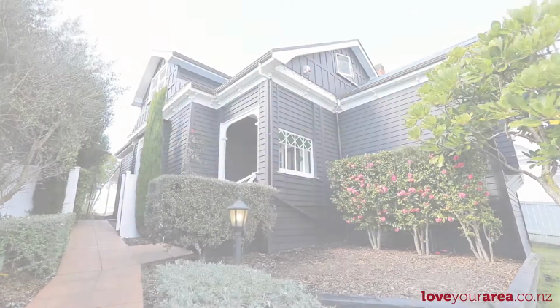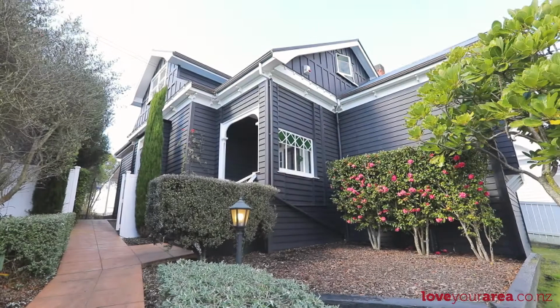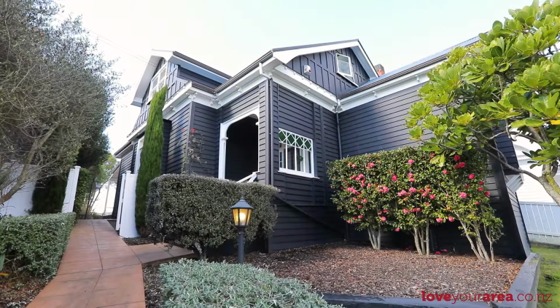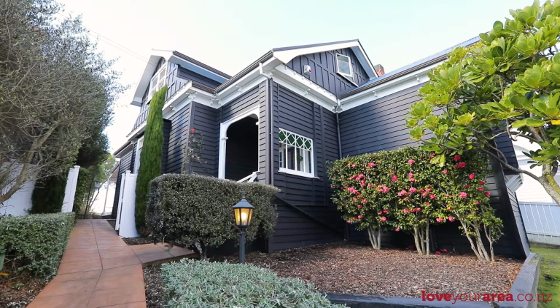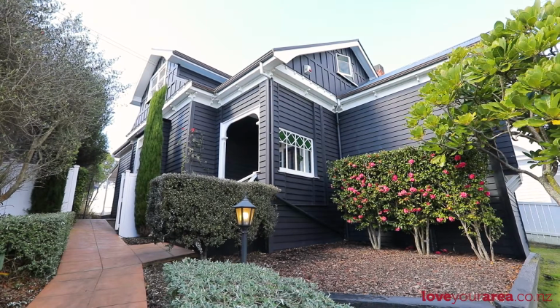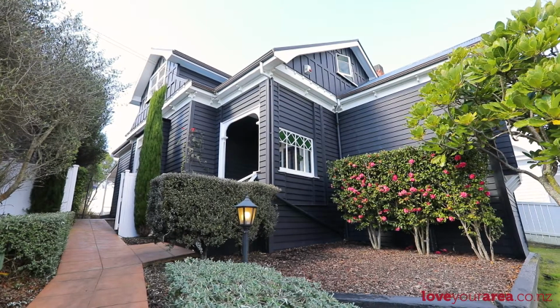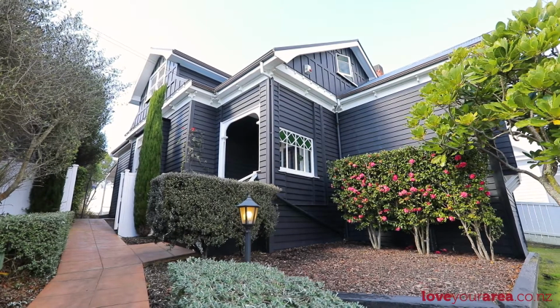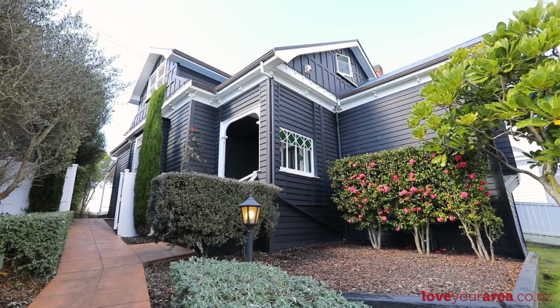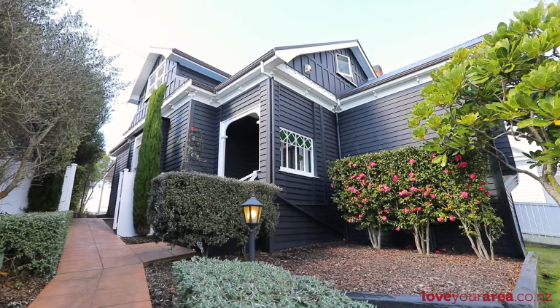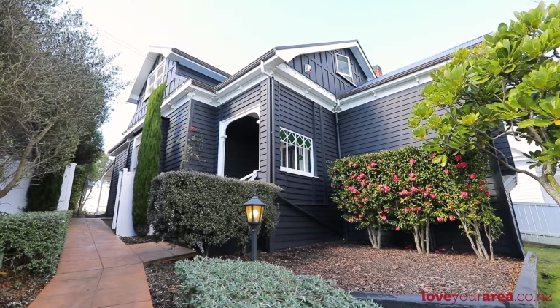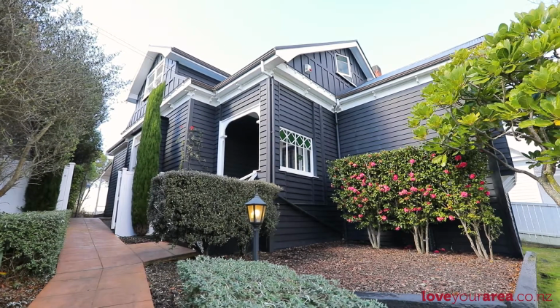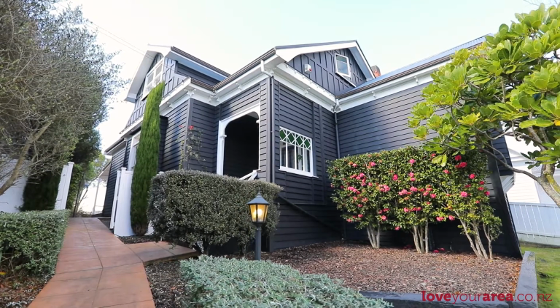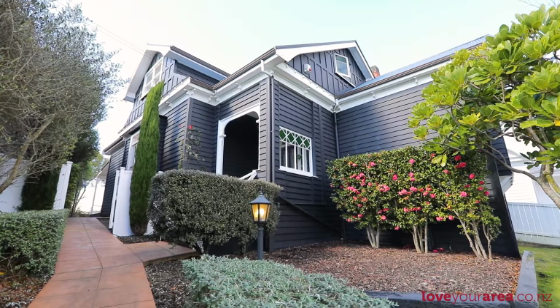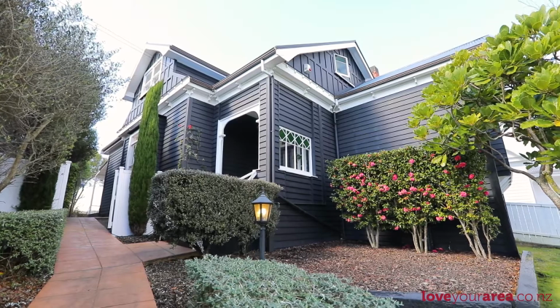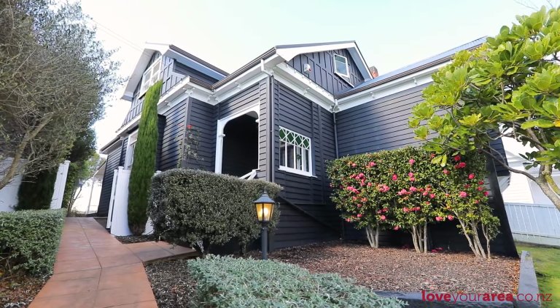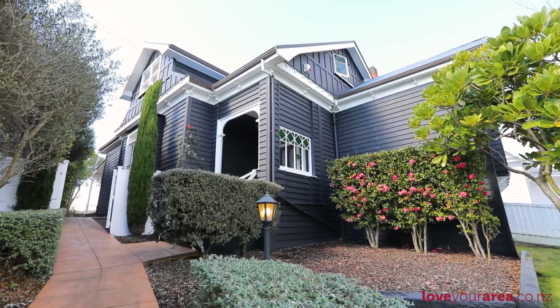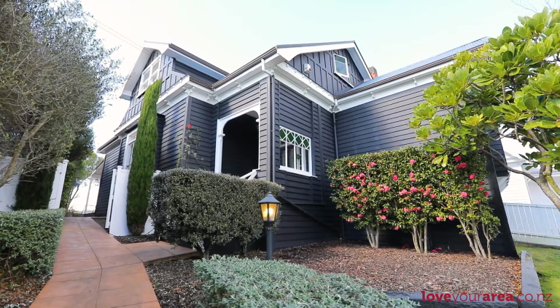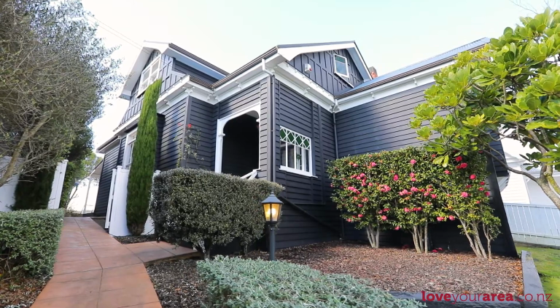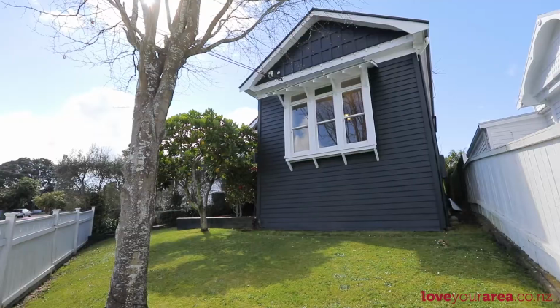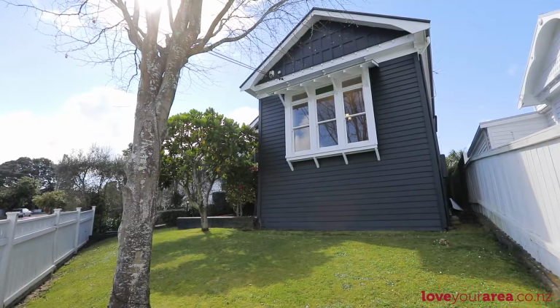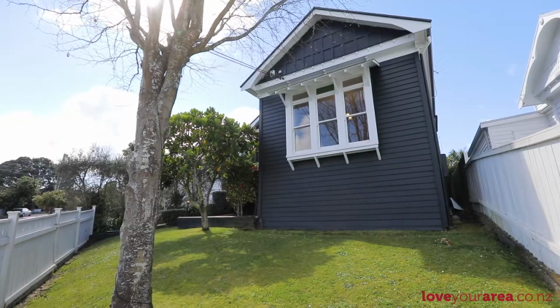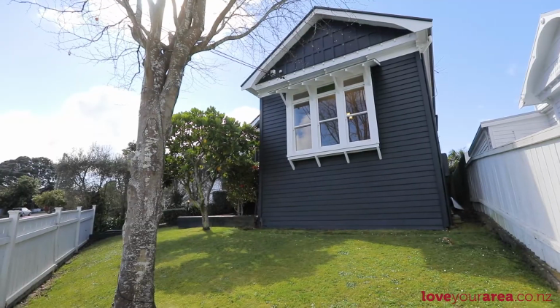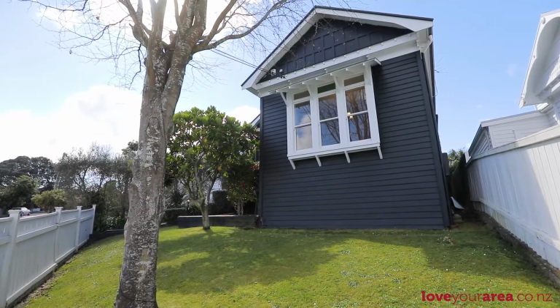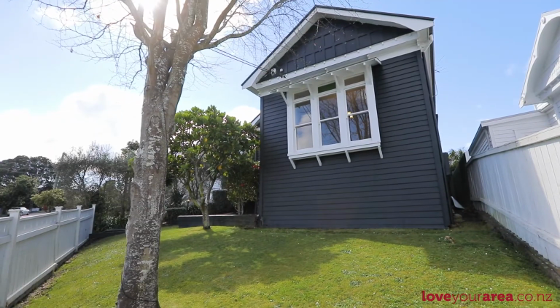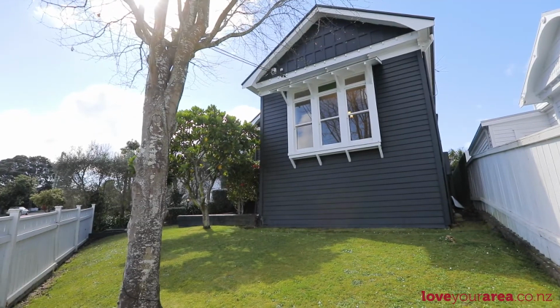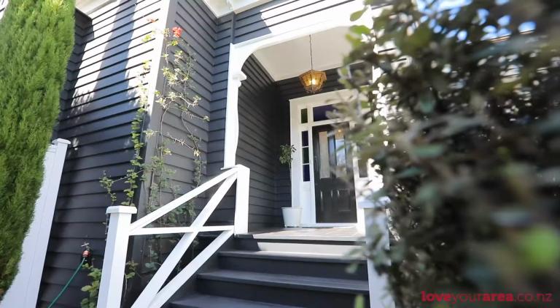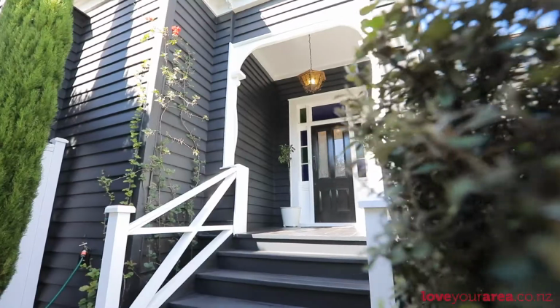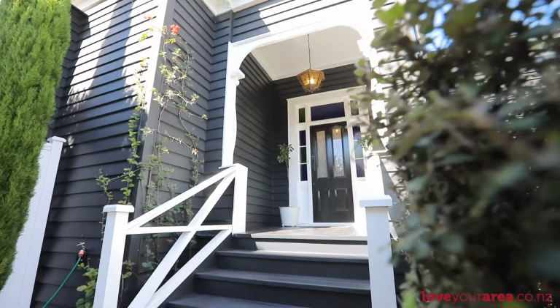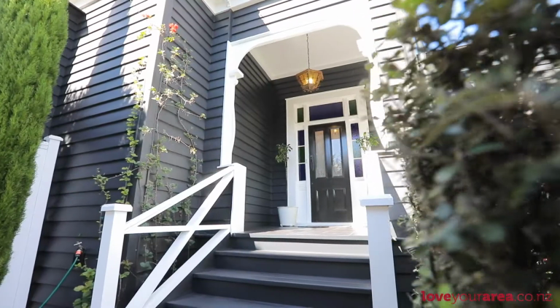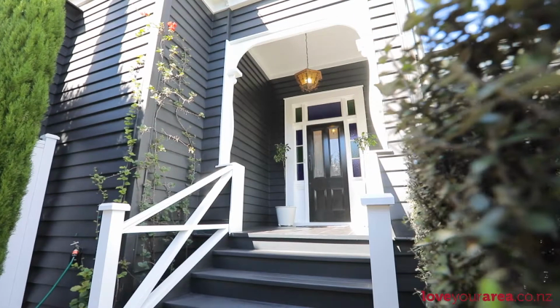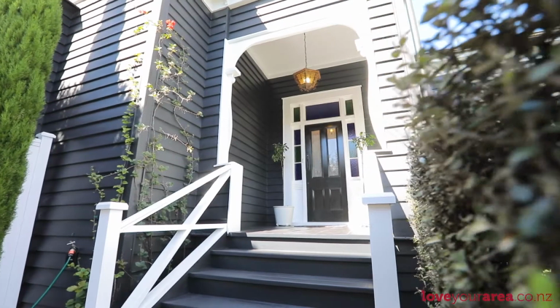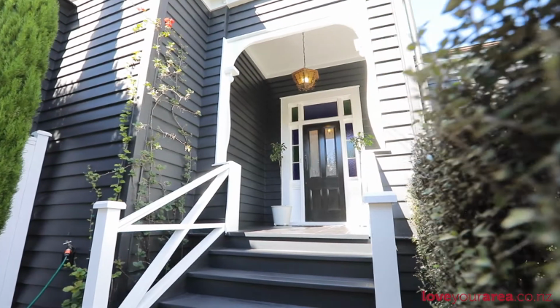With the credentials of a thoroughbred and looks to match, it's evident that double grammar zone homes of this caliber are in short supply and high demand.